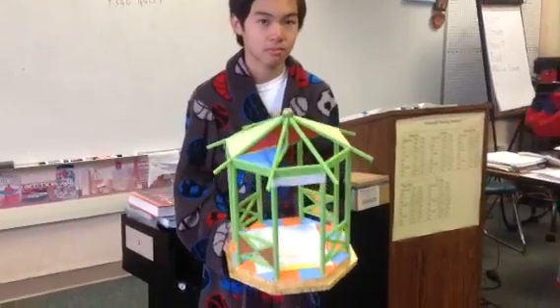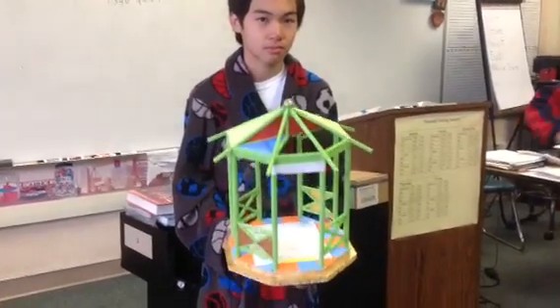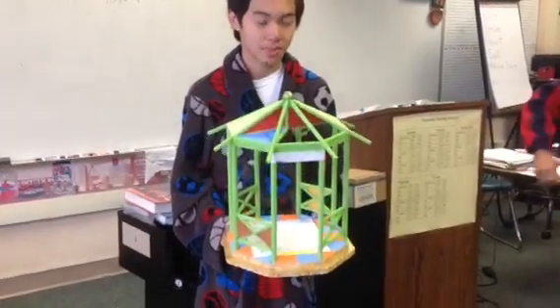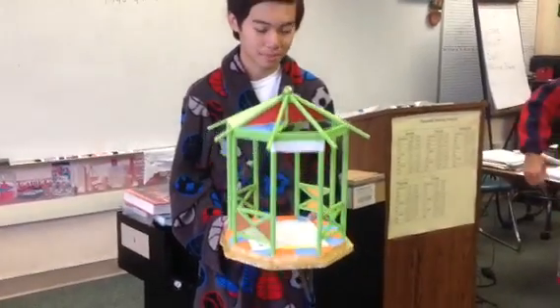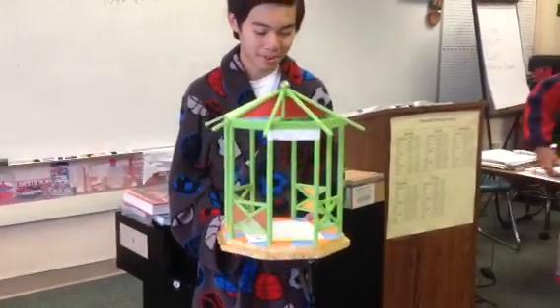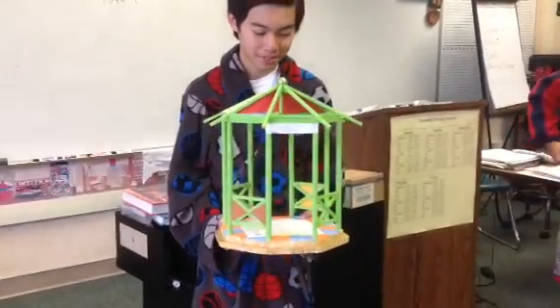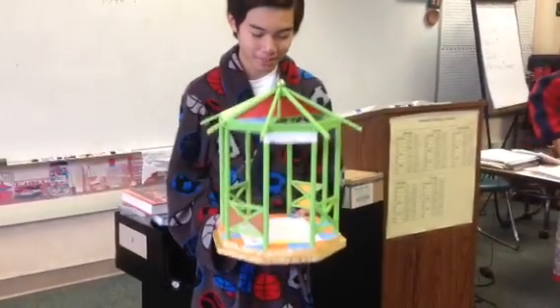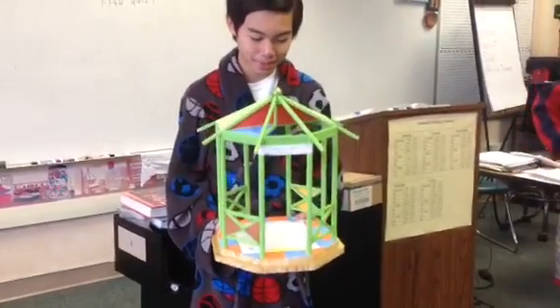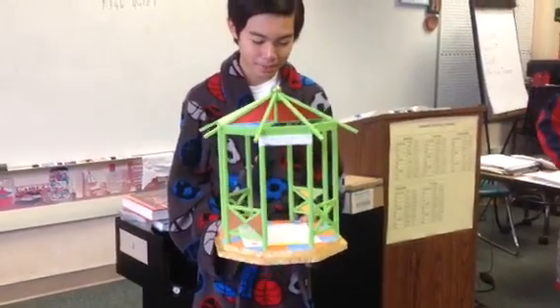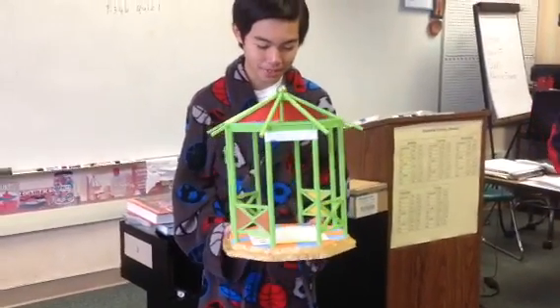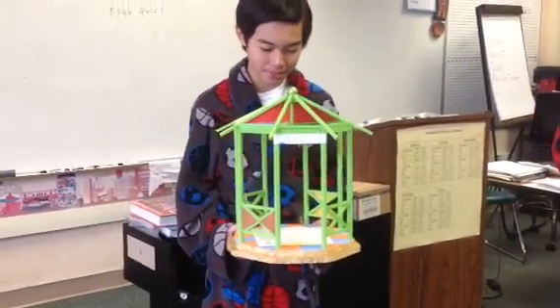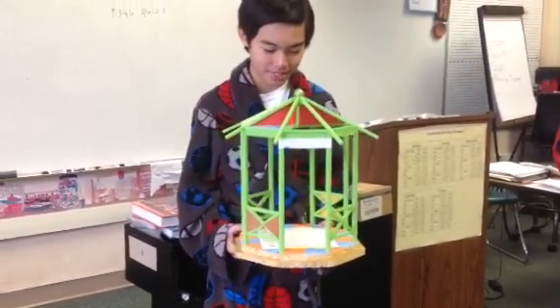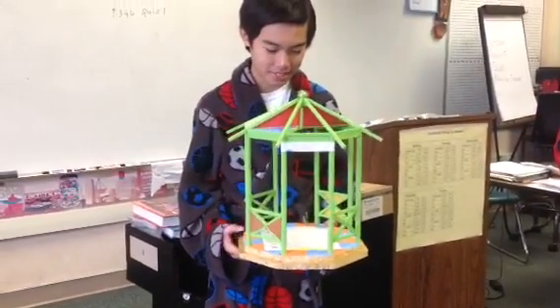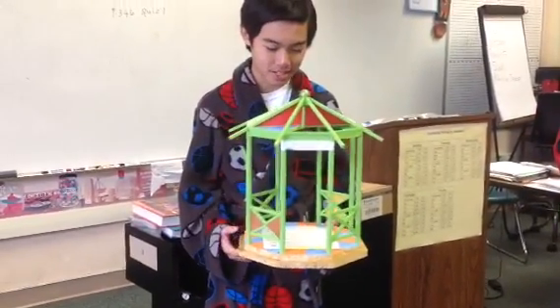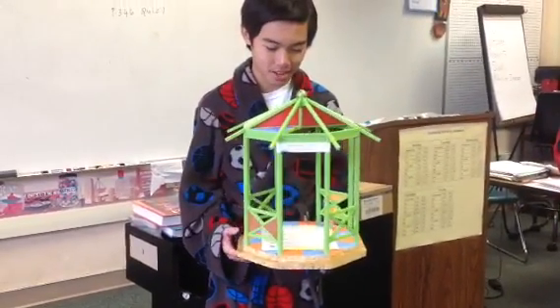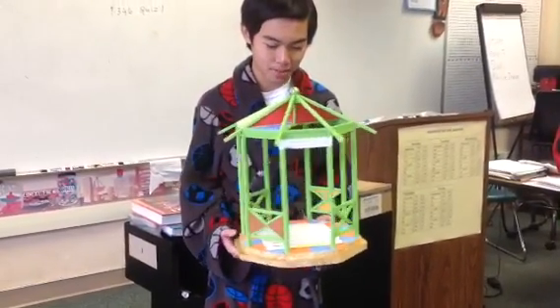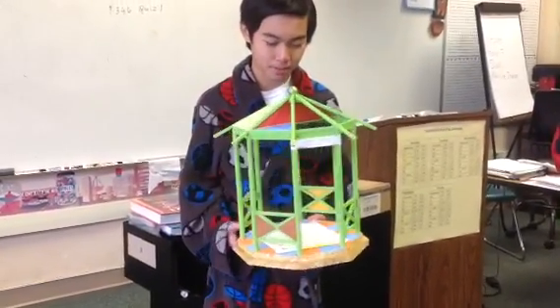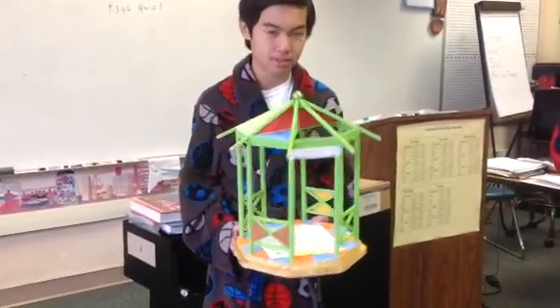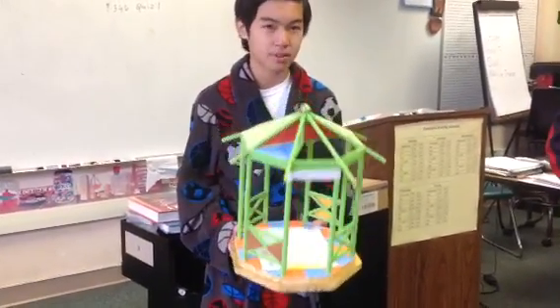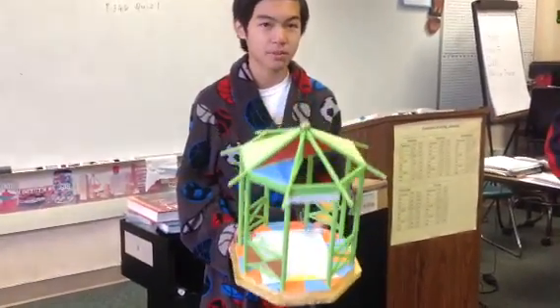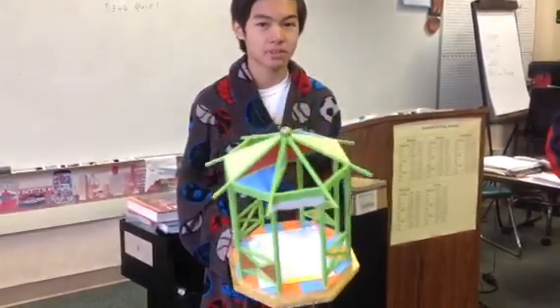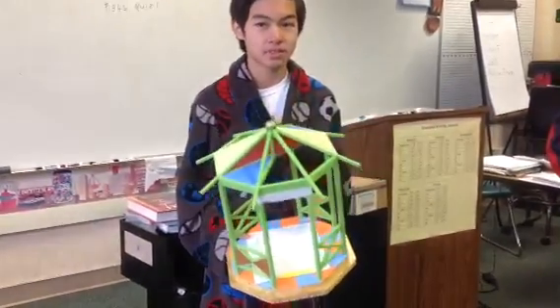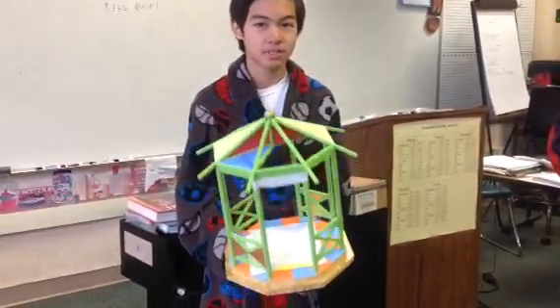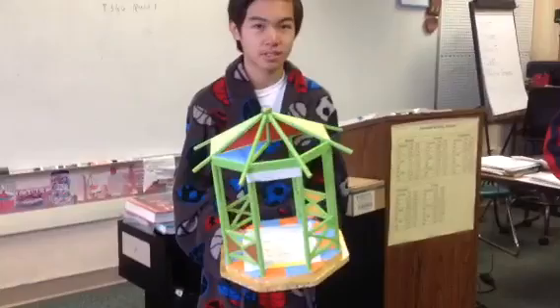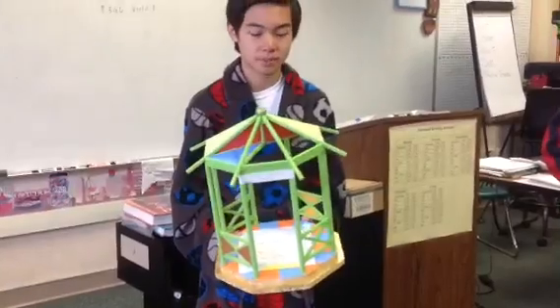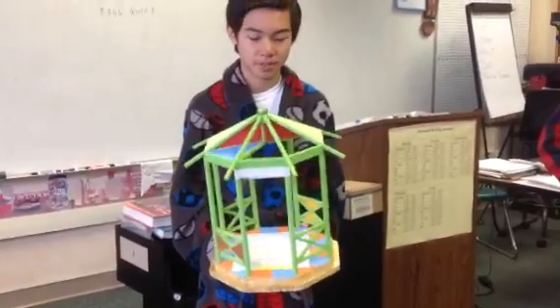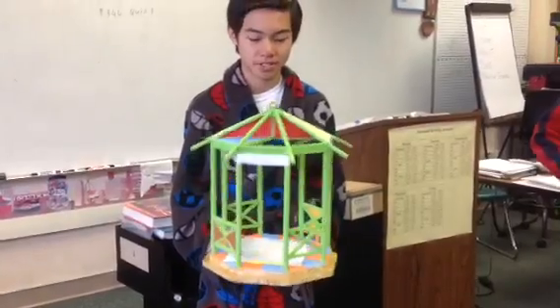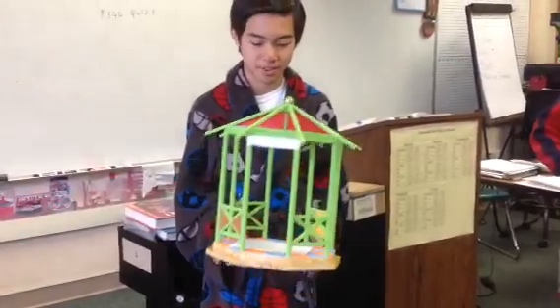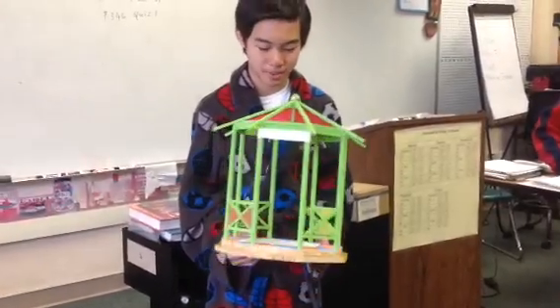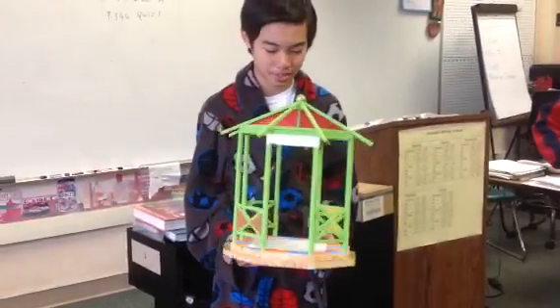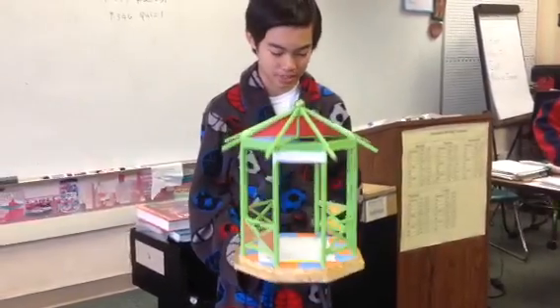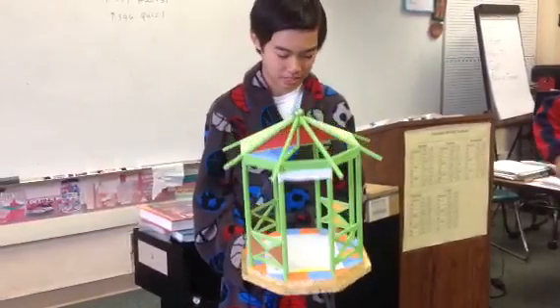My name is Benjamin Dinh and I'm in Ms. Ramachandran's Sixth Period Geometry class.